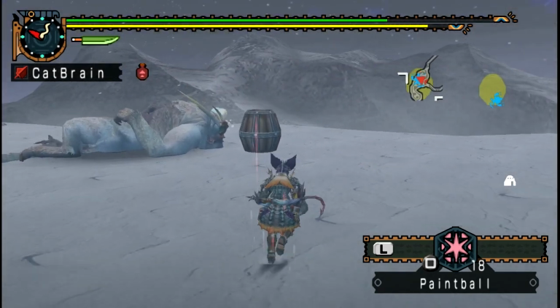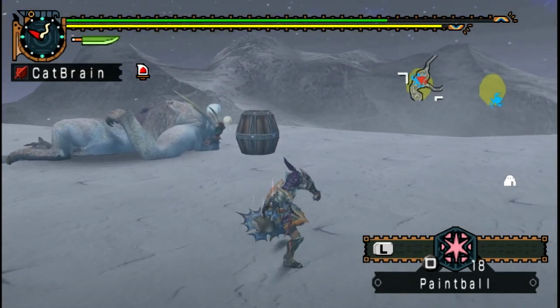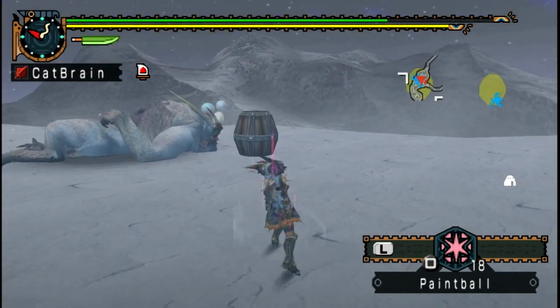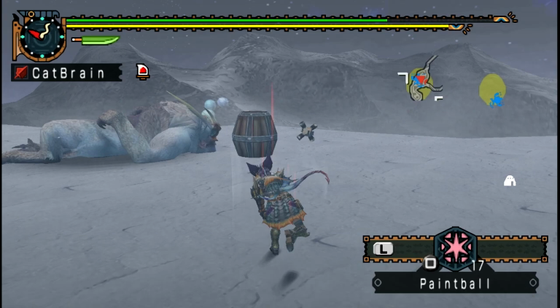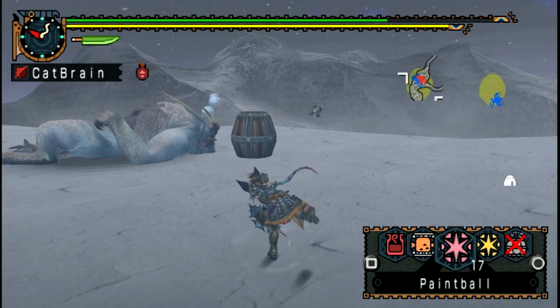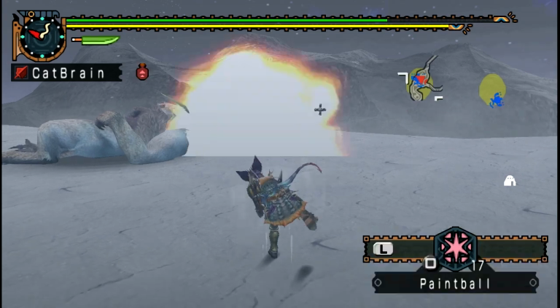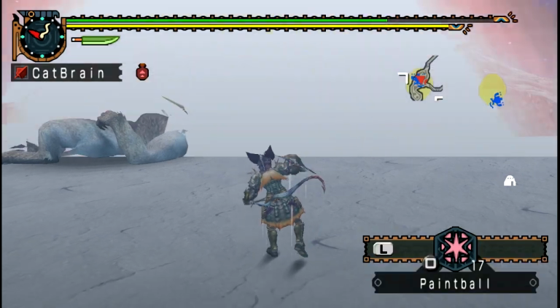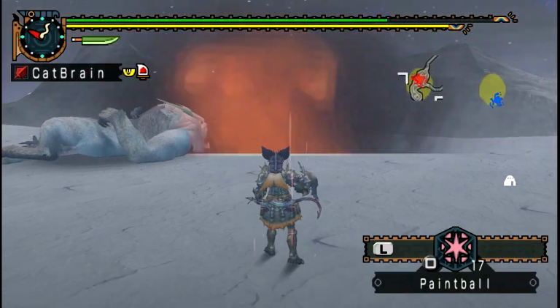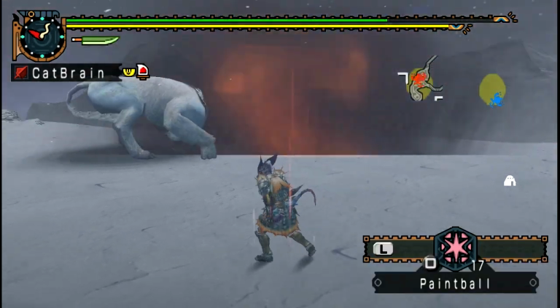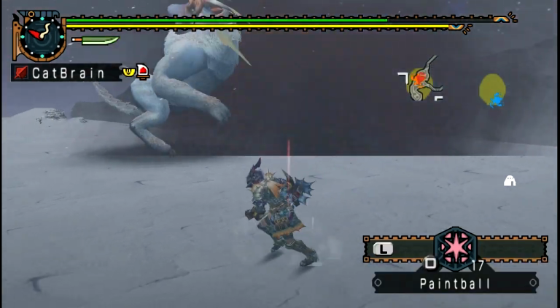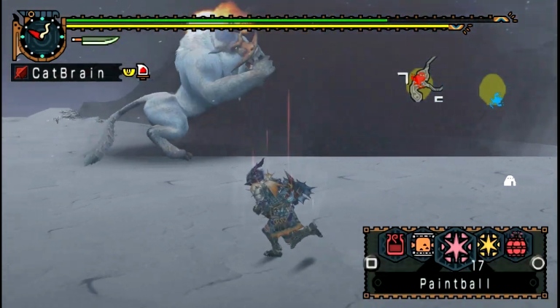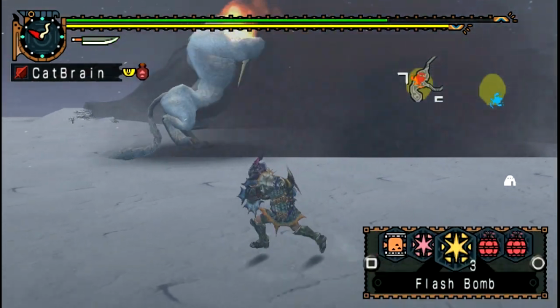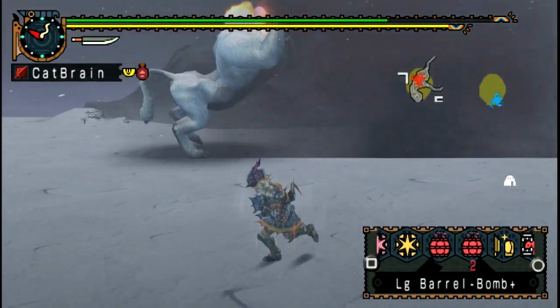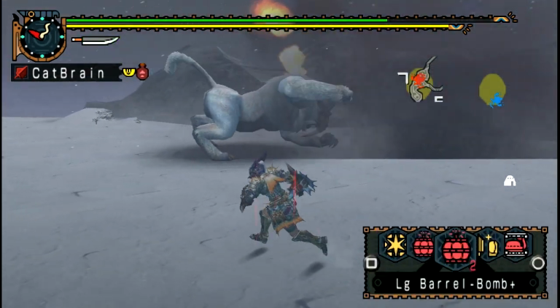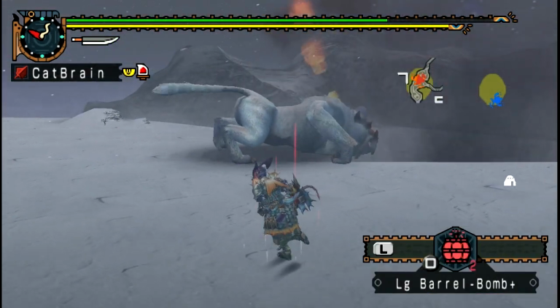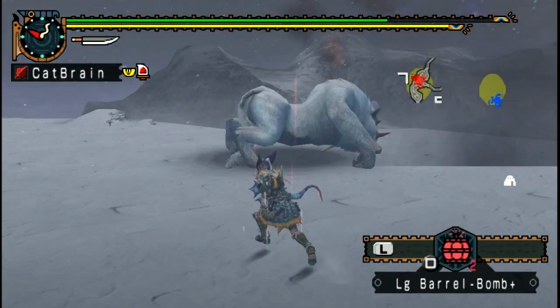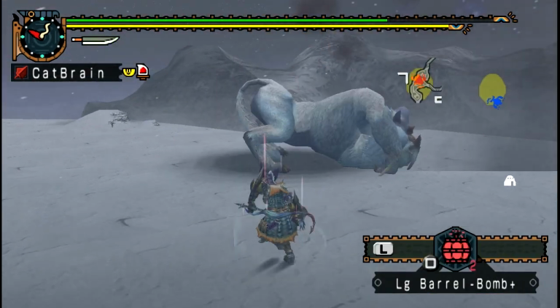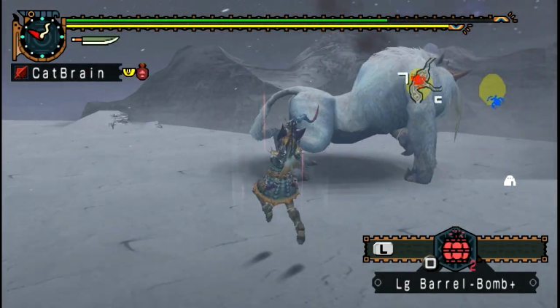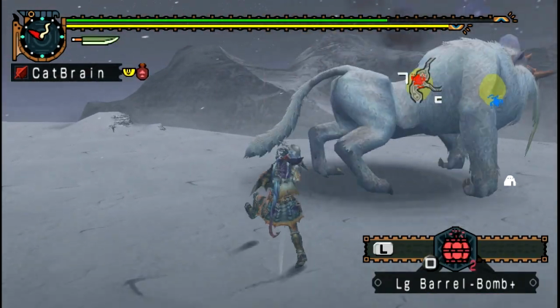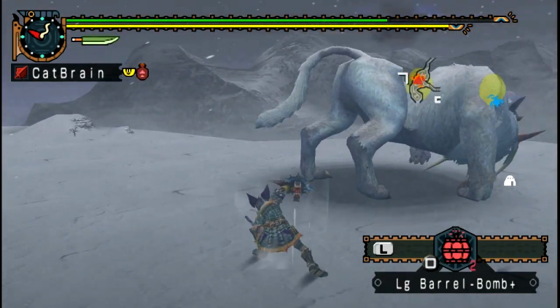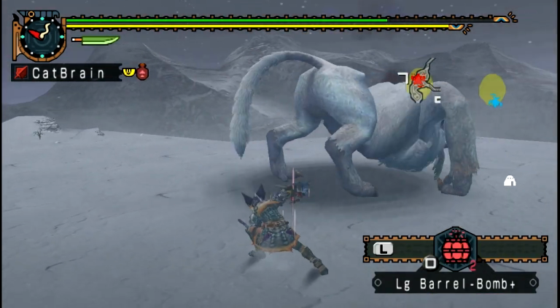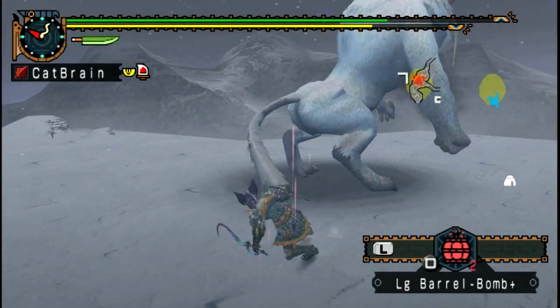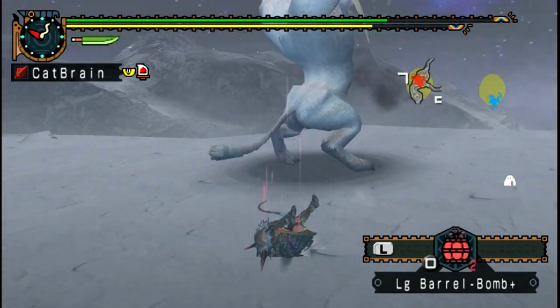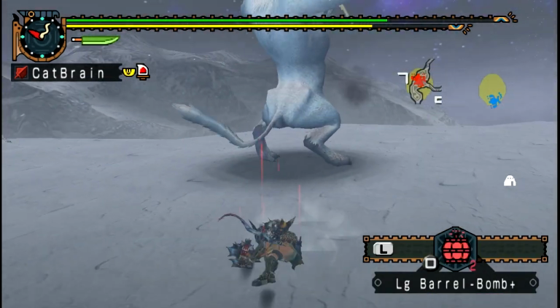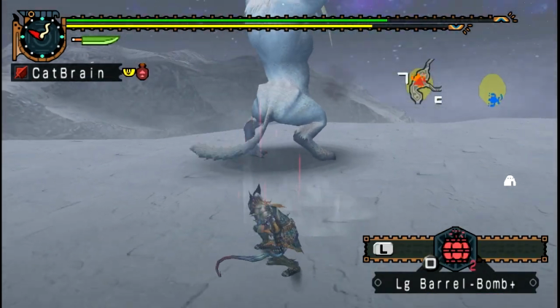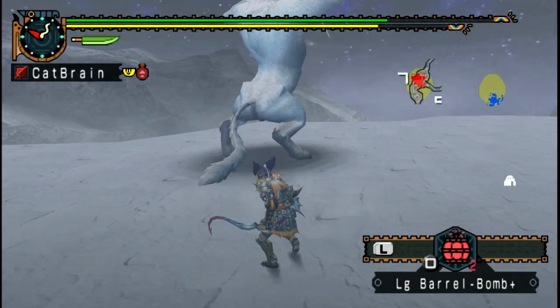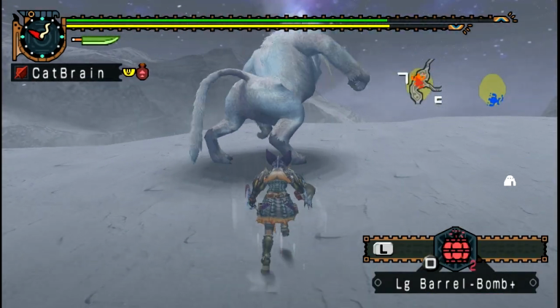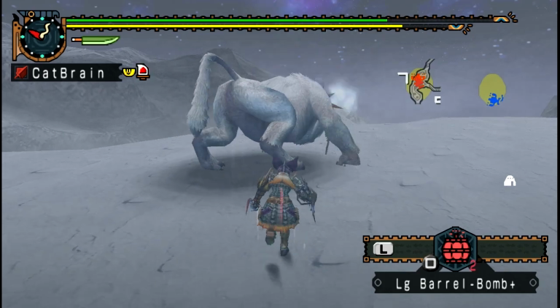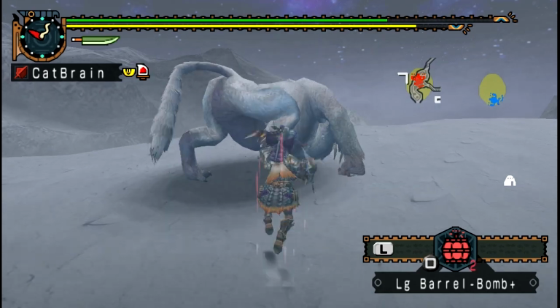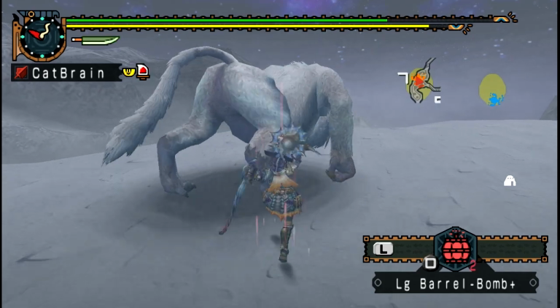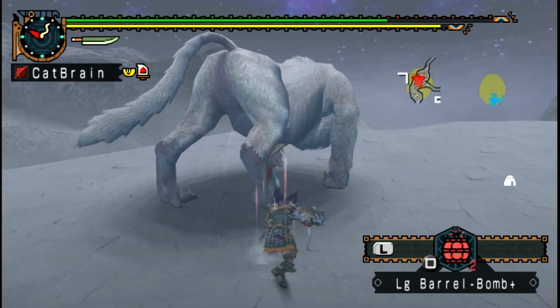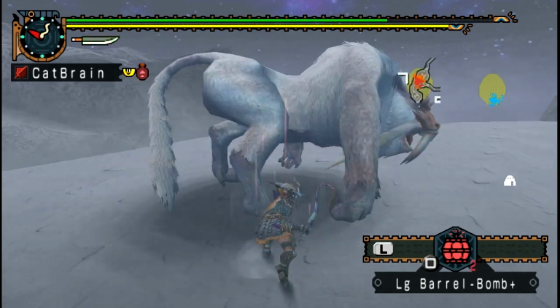Remember that when dying, Blenganga will still do one last attack — don't get hit by it. You will take damage since the quest isn't over until you take out both.